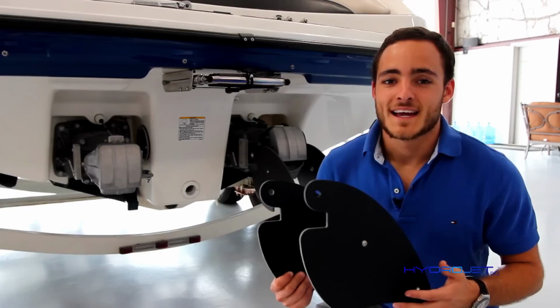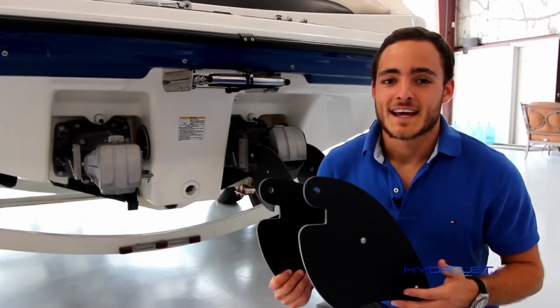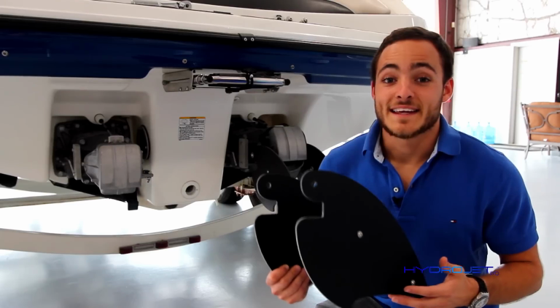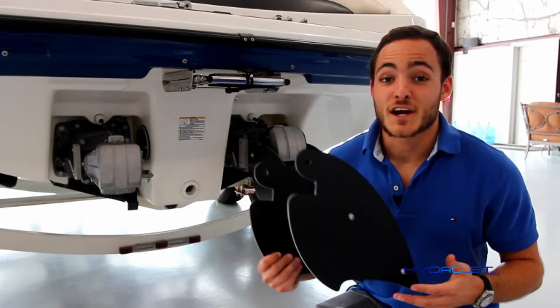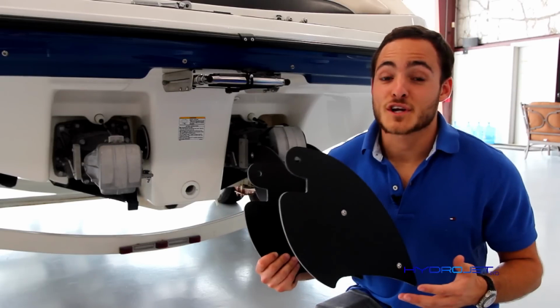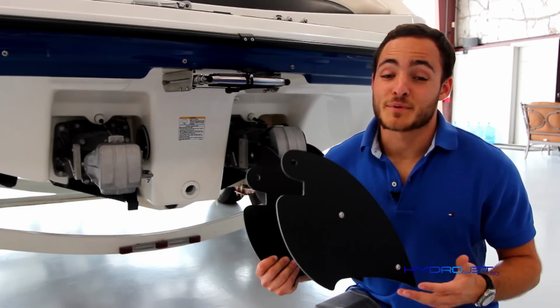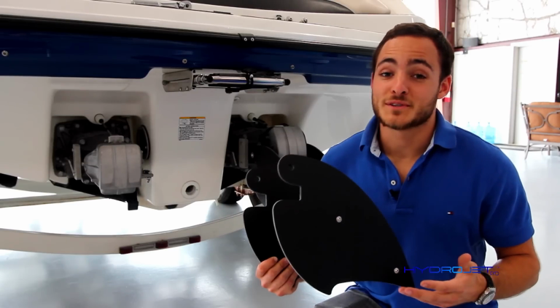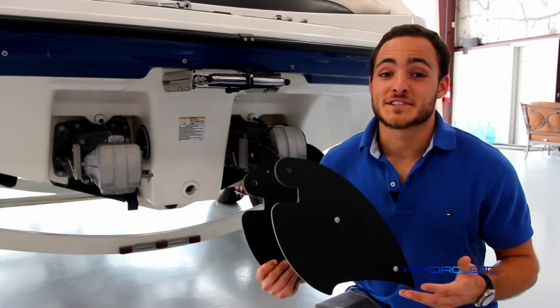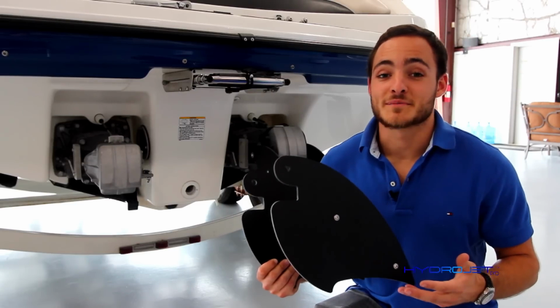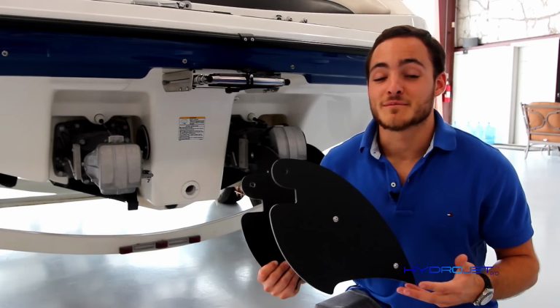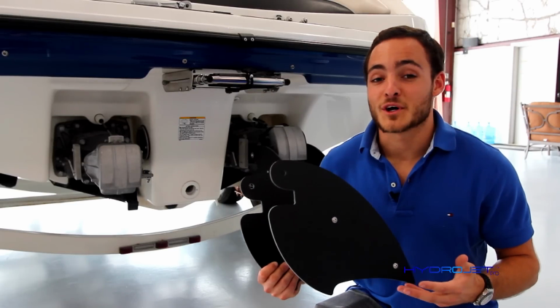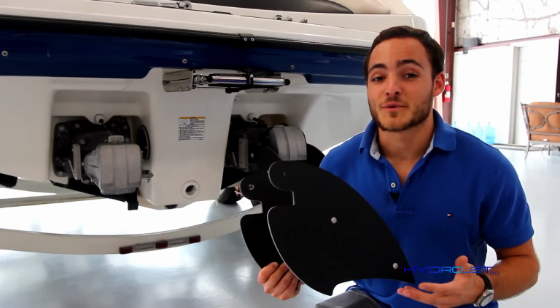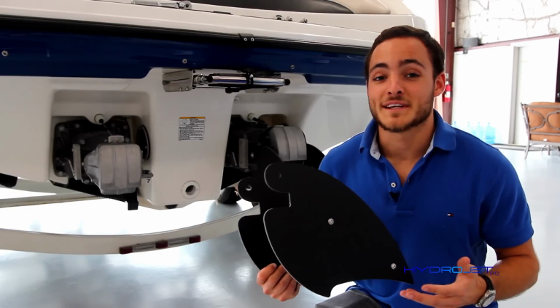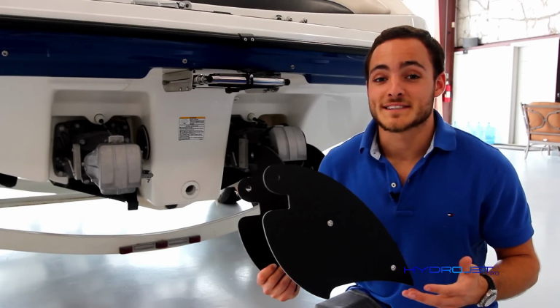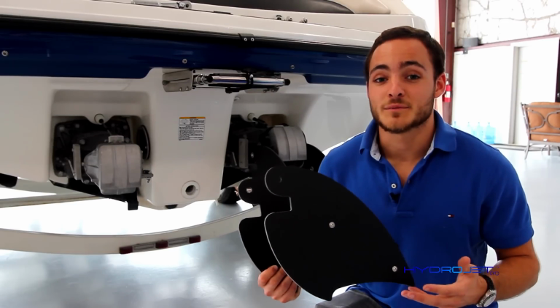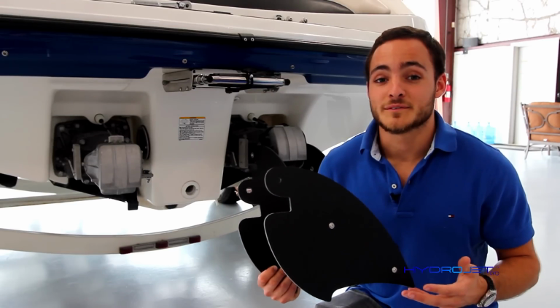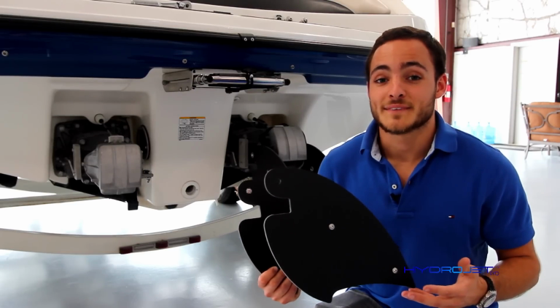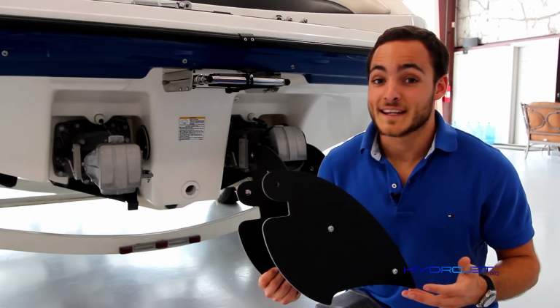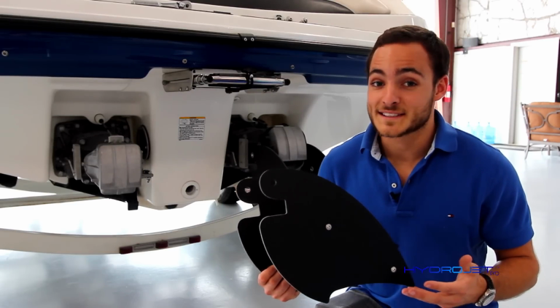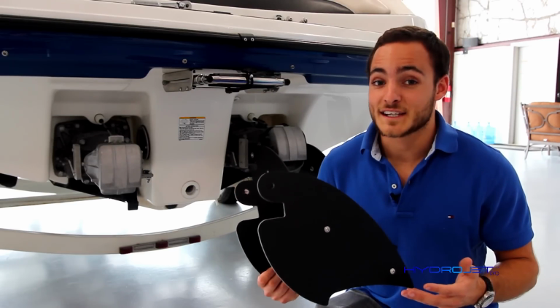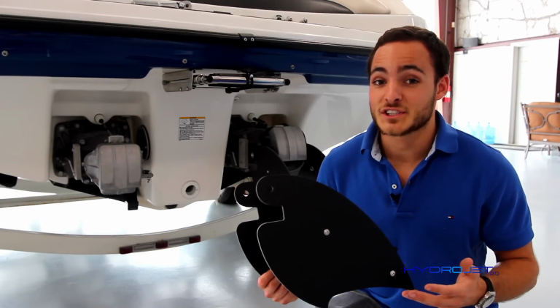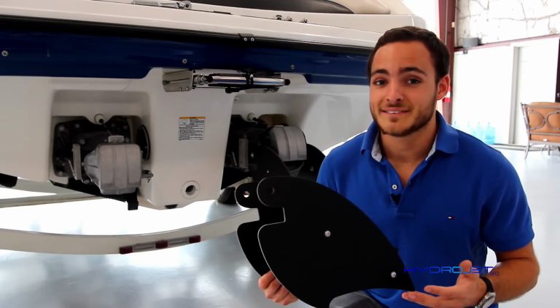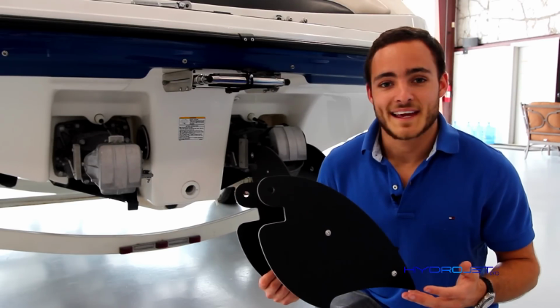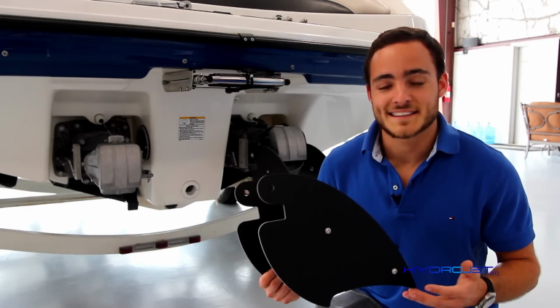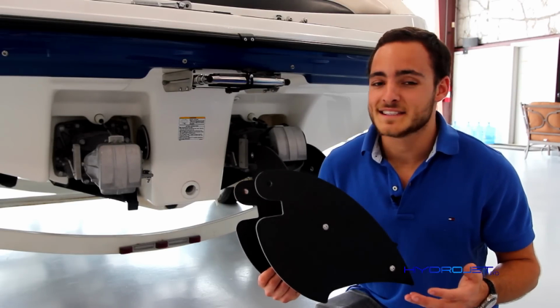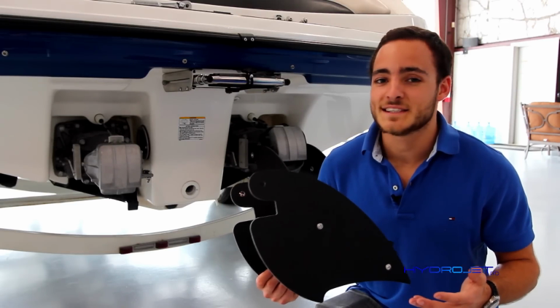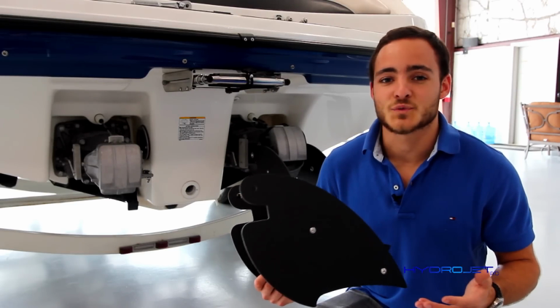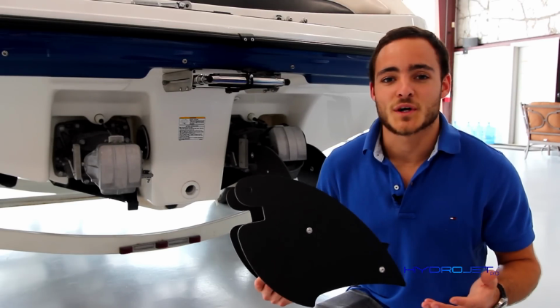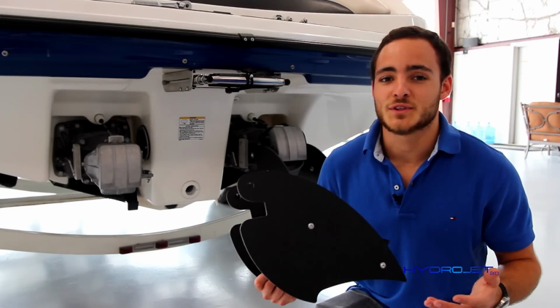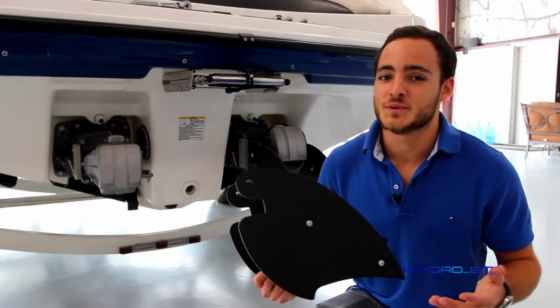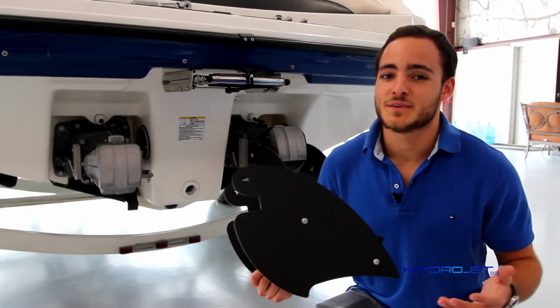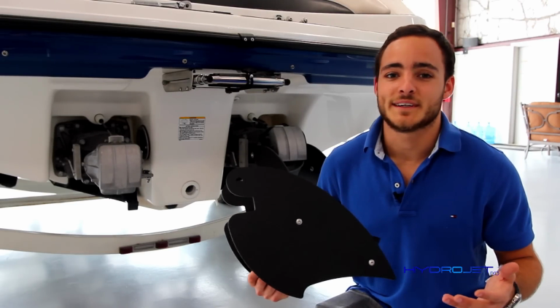The HydroJet Pro system comes already assembled and installation is as easy as one, two, three.